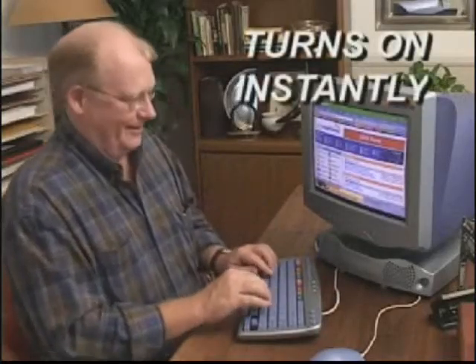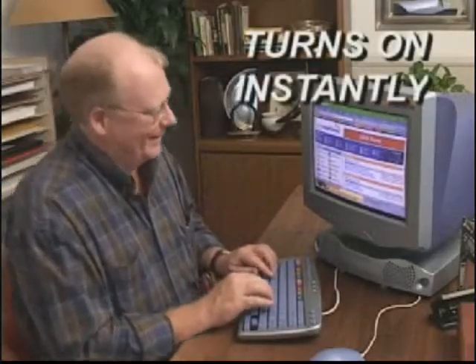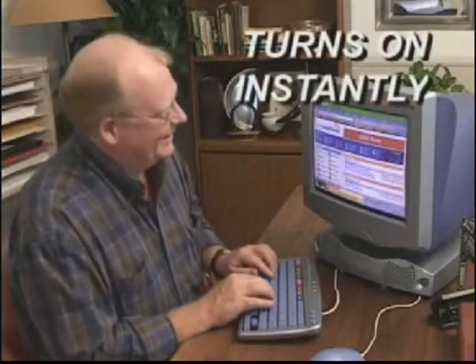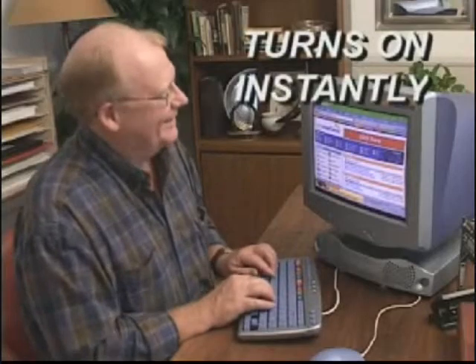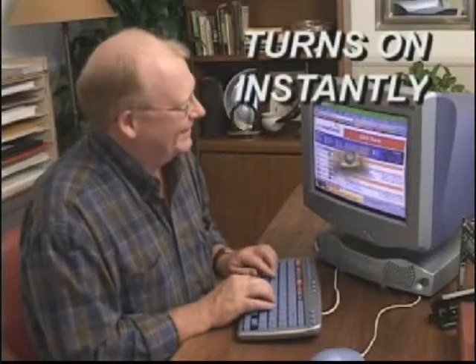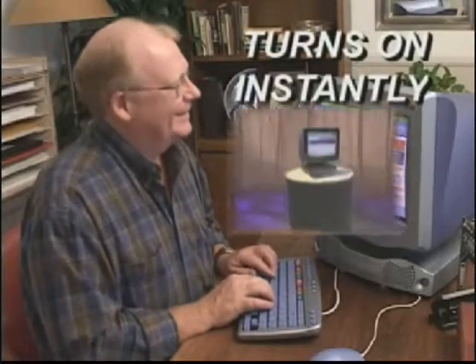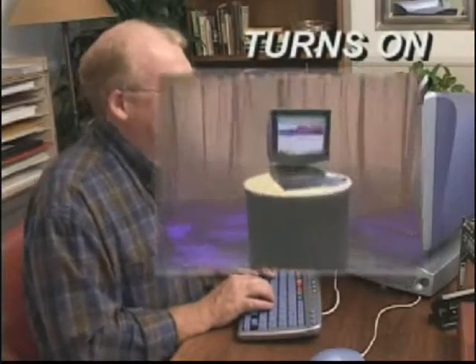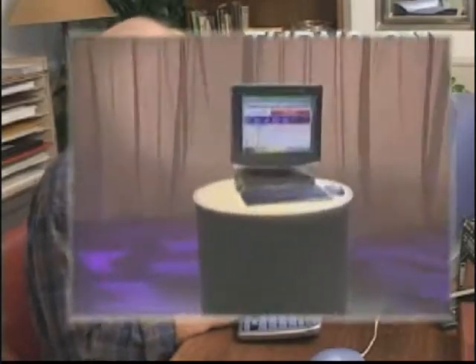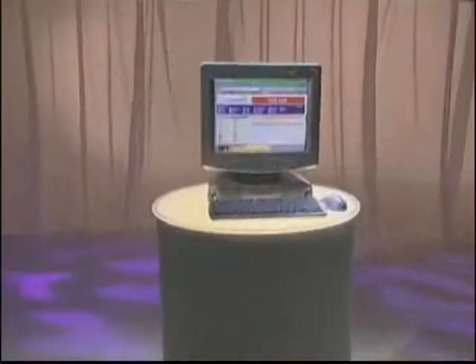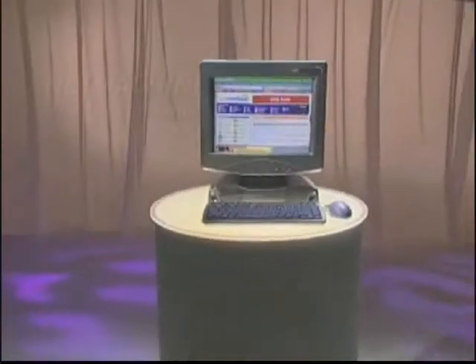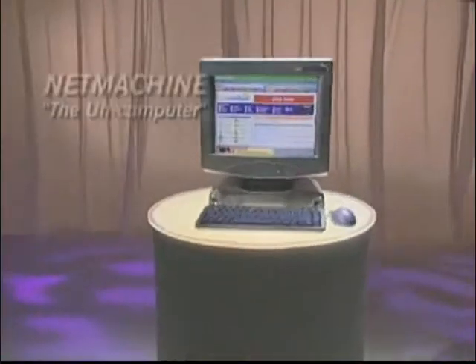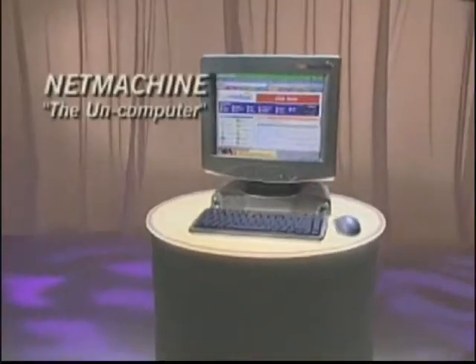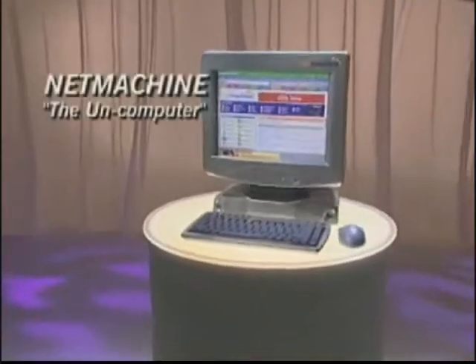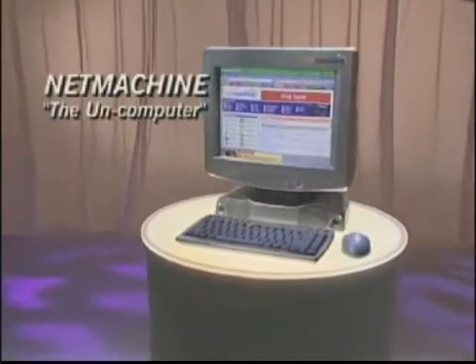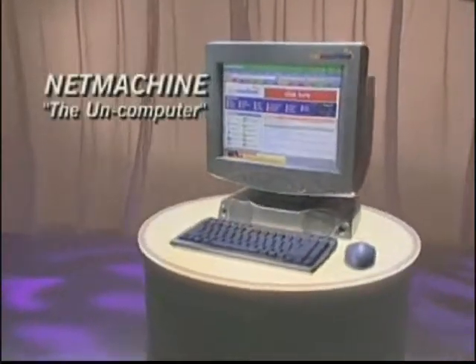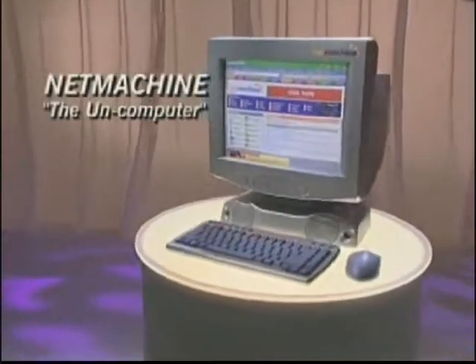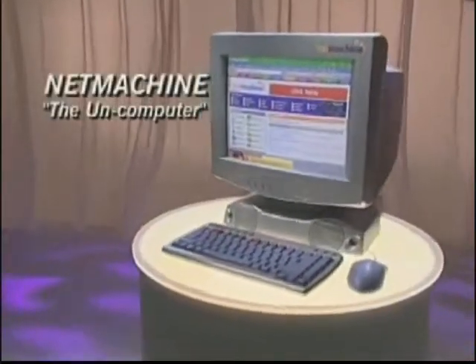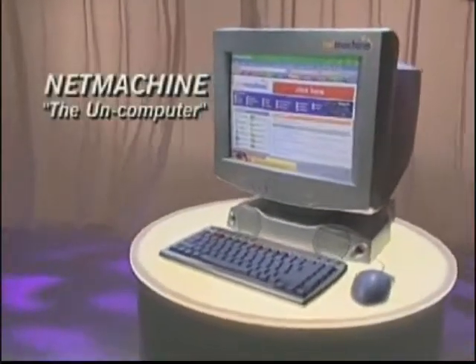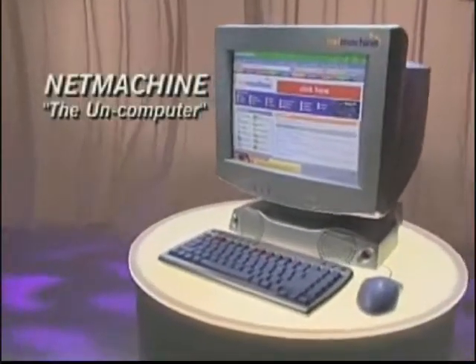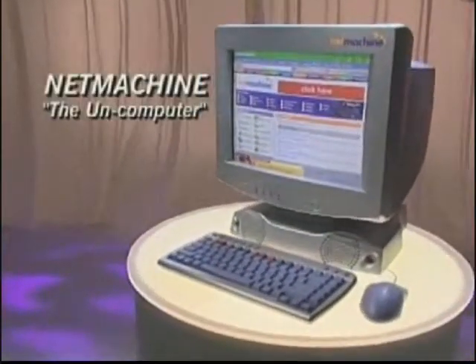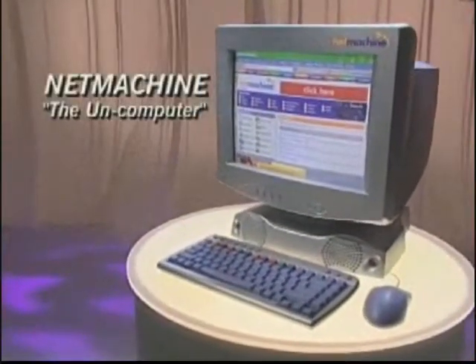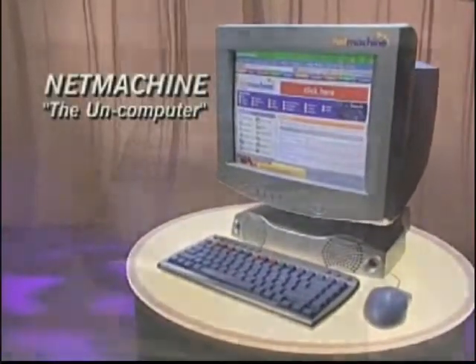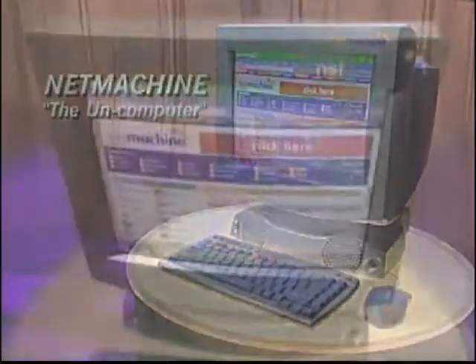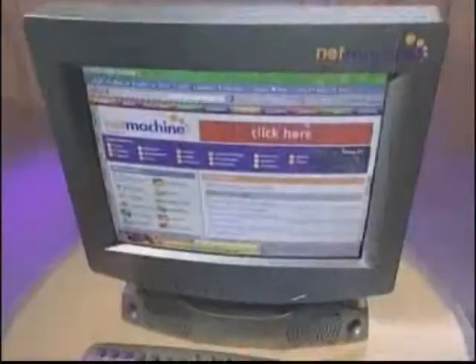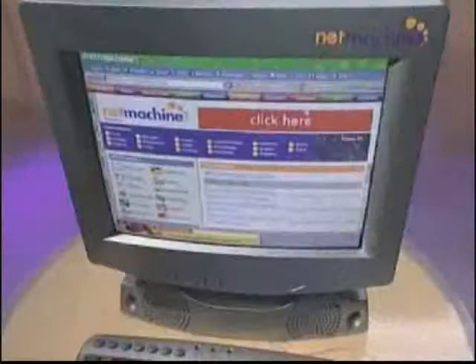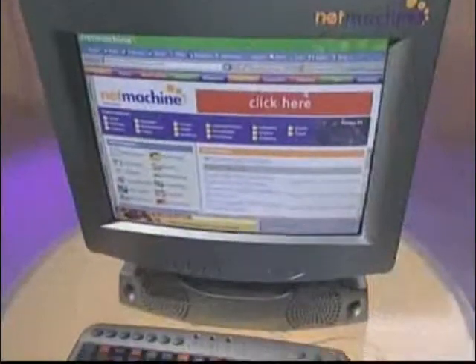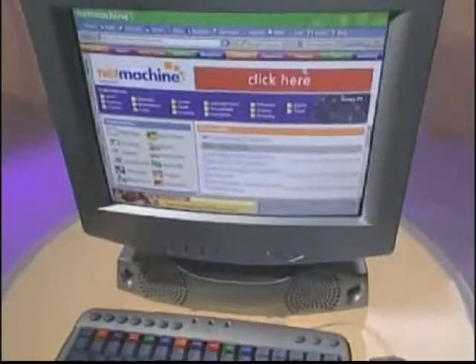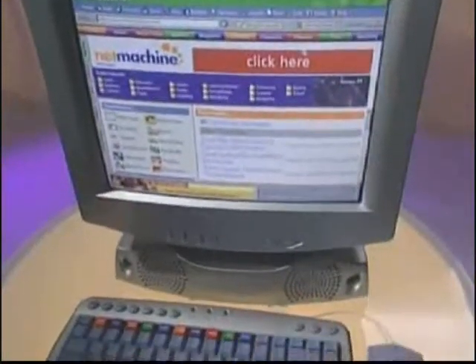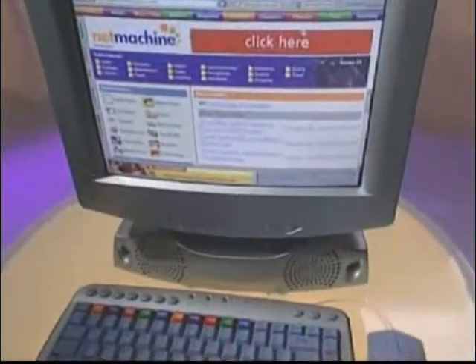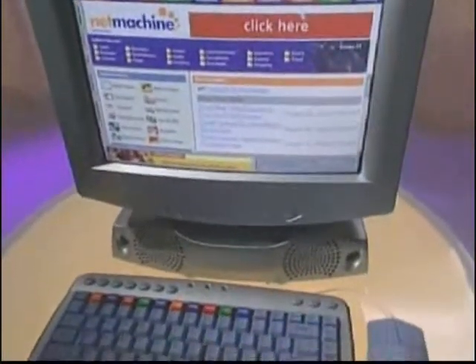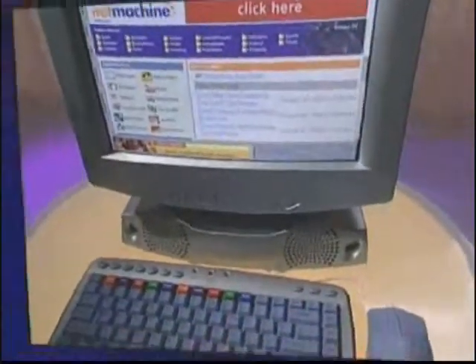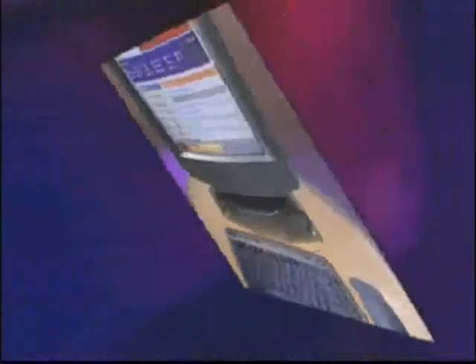It's possible because of this — the Net Machine, the Uncomputer. The one-click wonder that gets you on the internet without a computer.